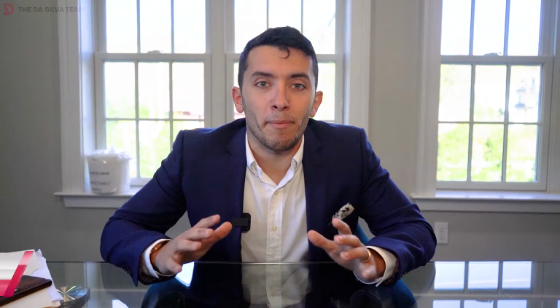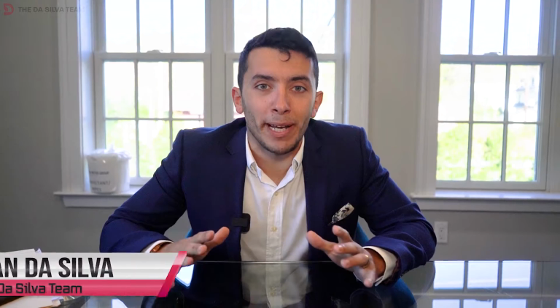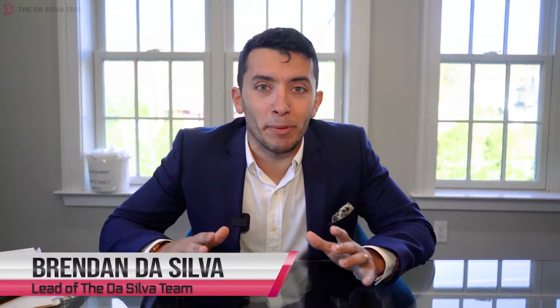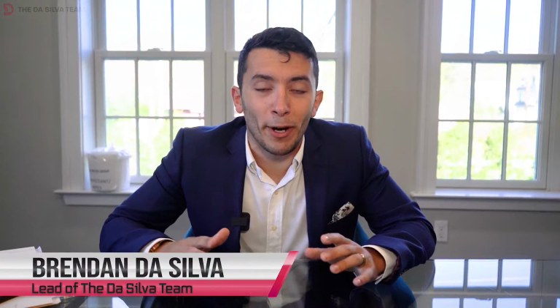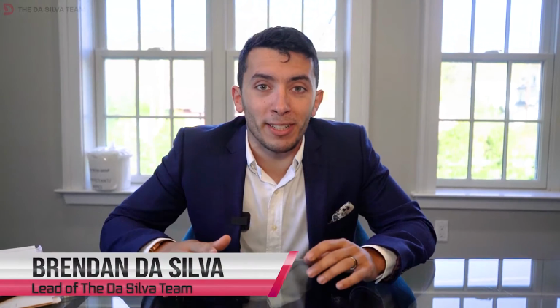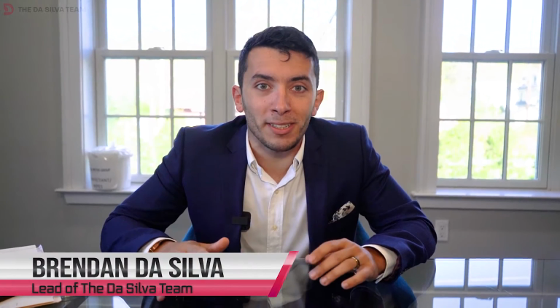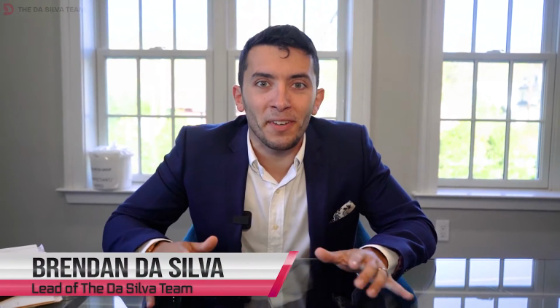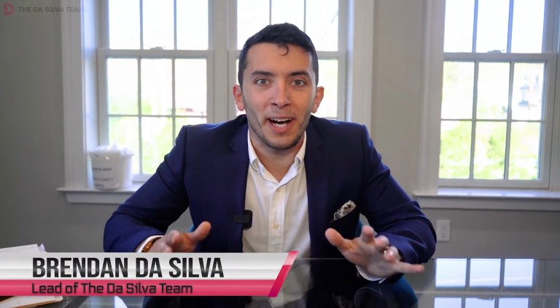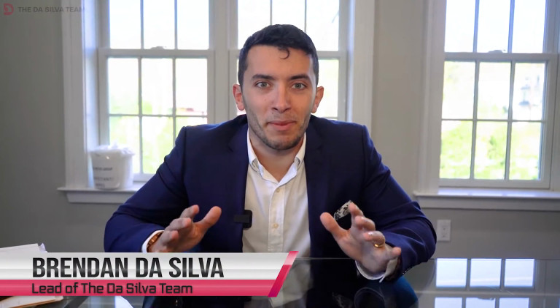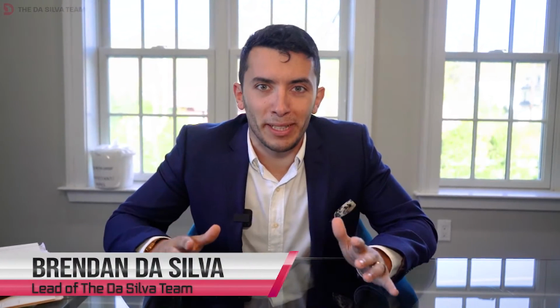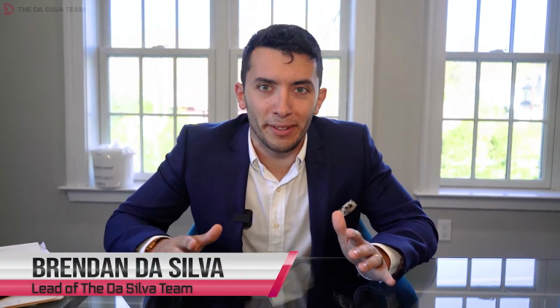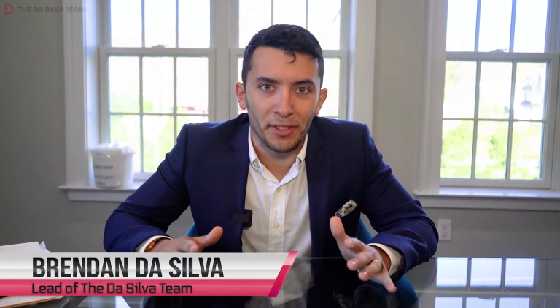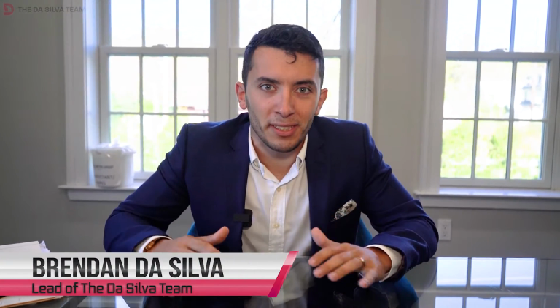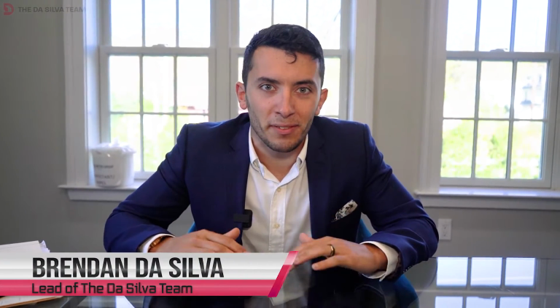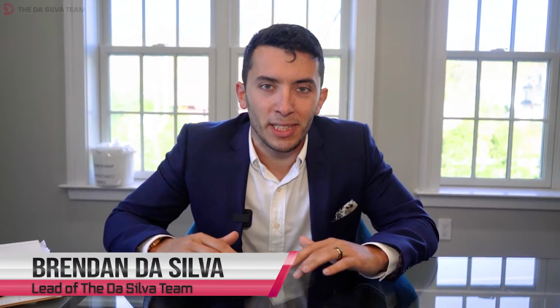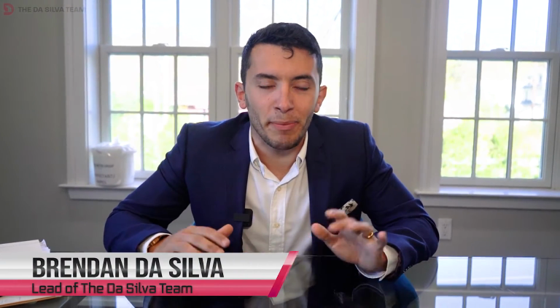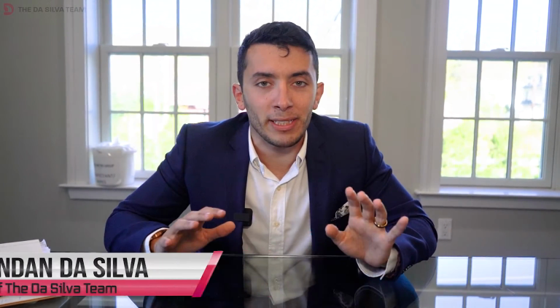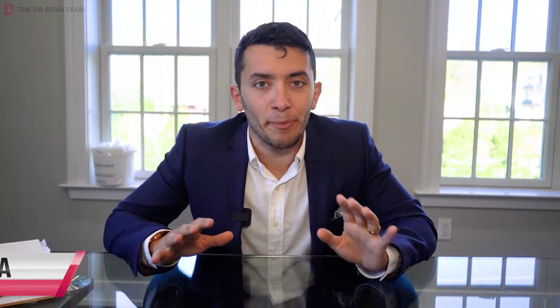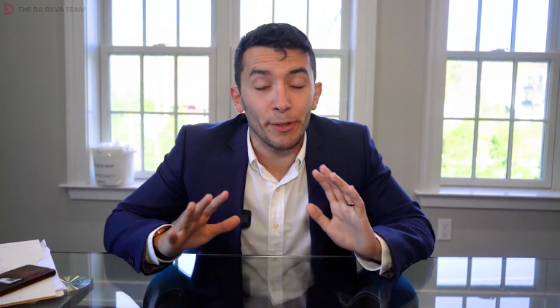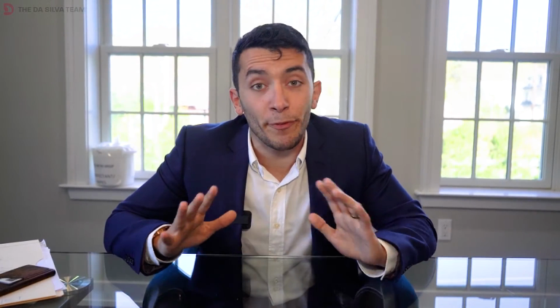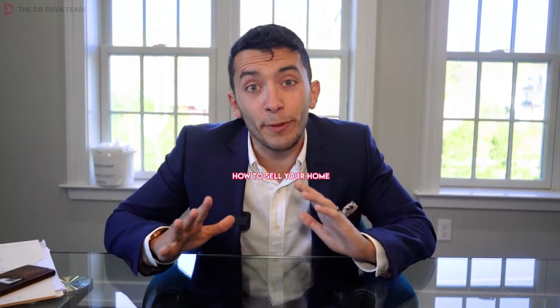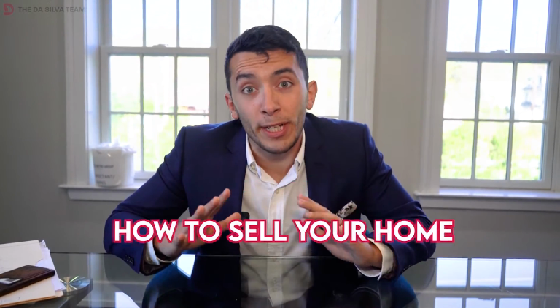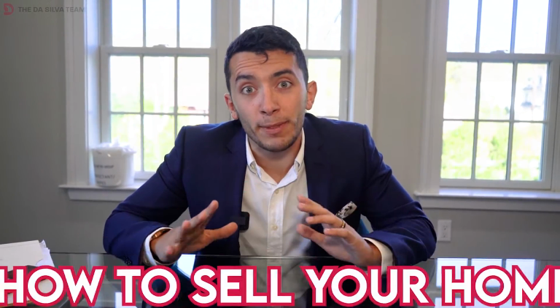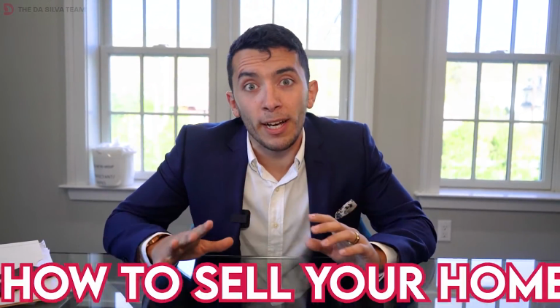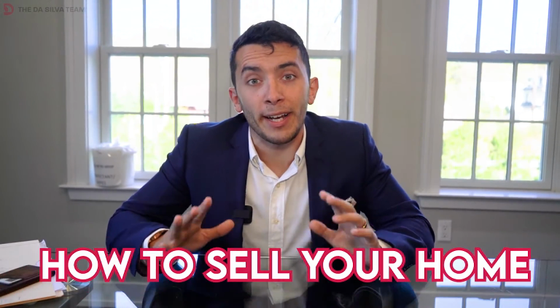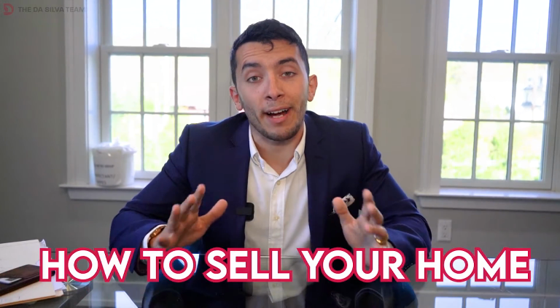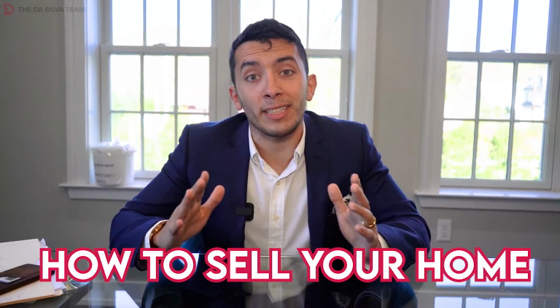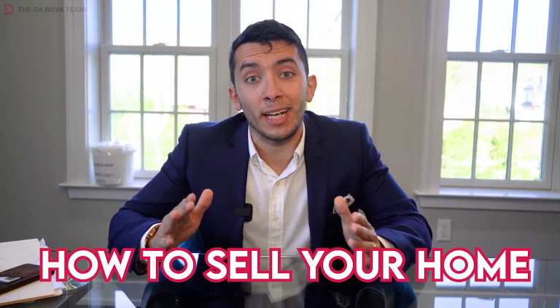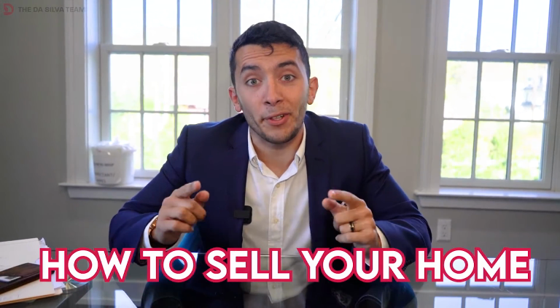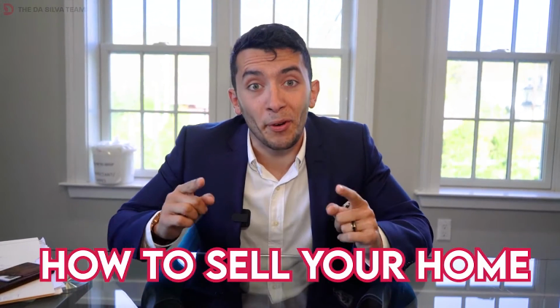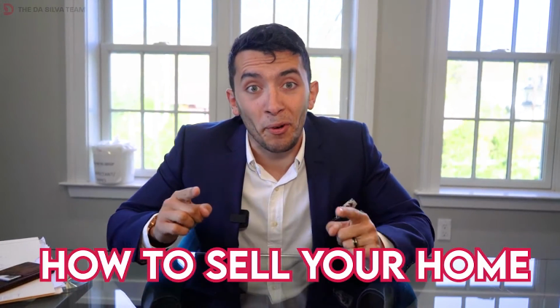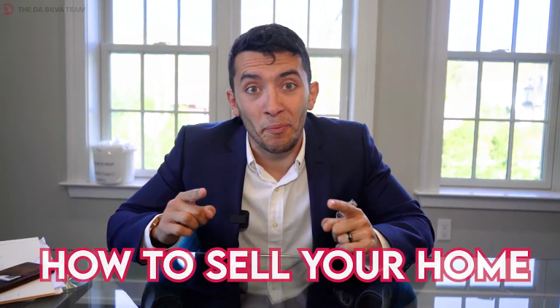My name is Brendan De Silva. I'm the lead of the De Silva team. Today I'm going to give you a few tips on how to sell your home.